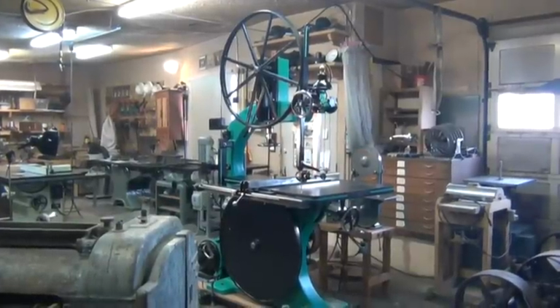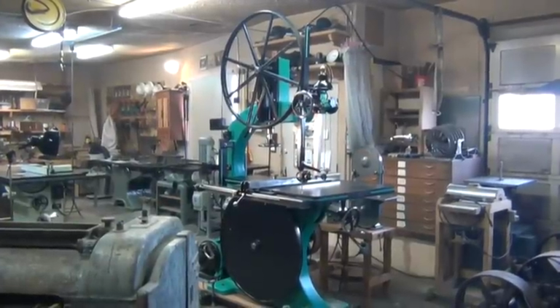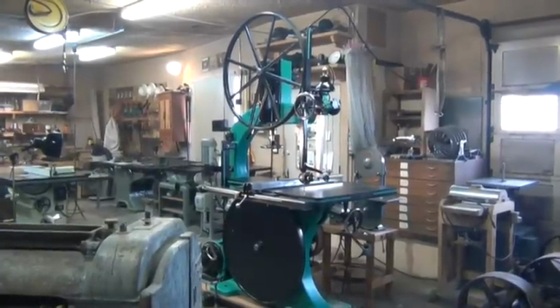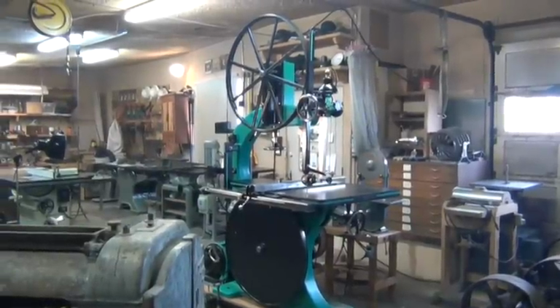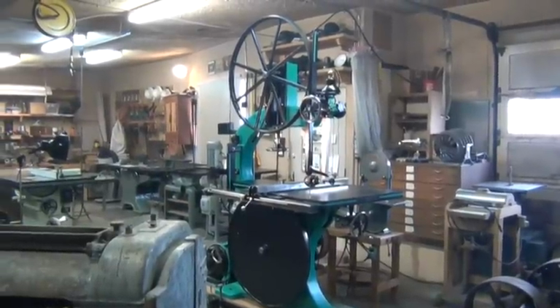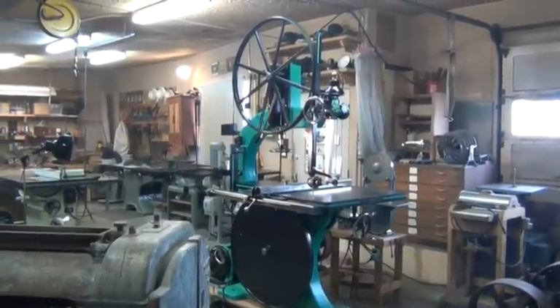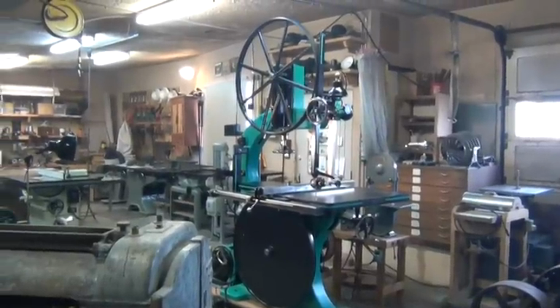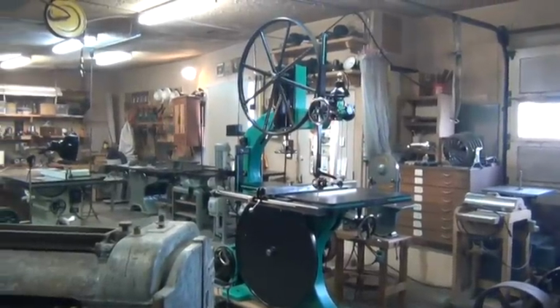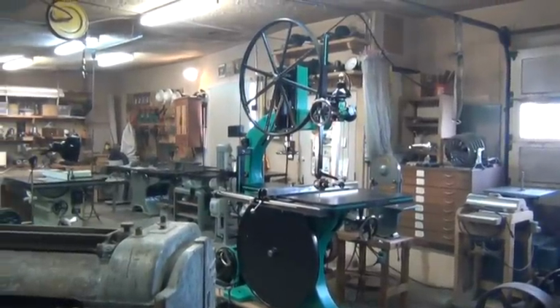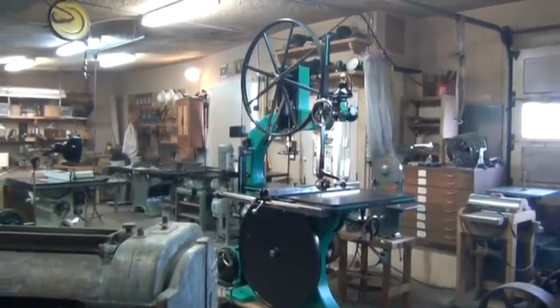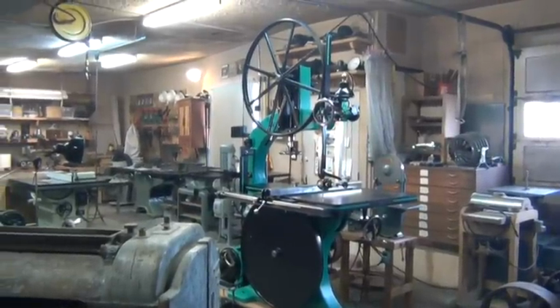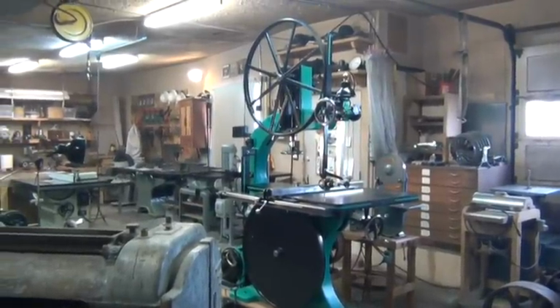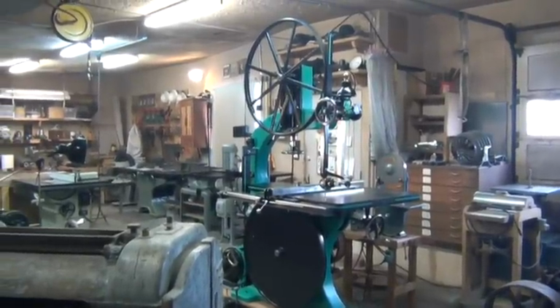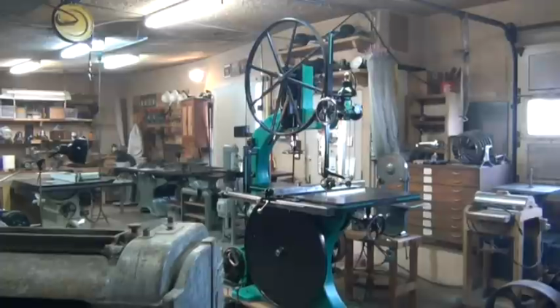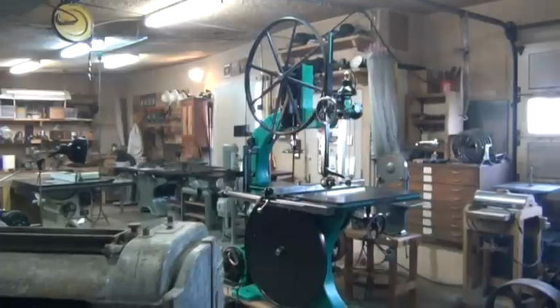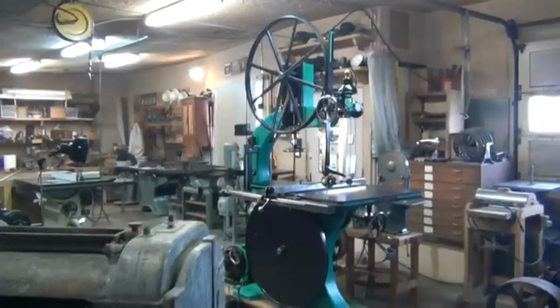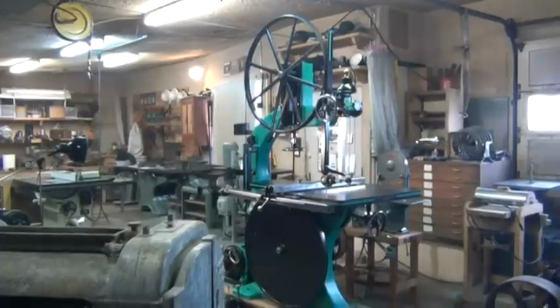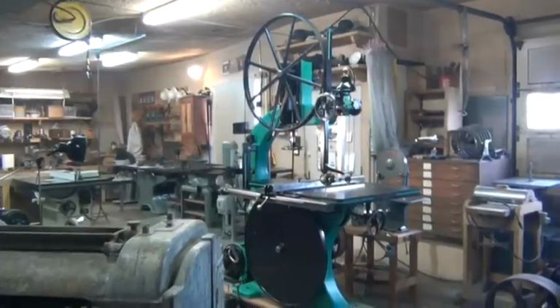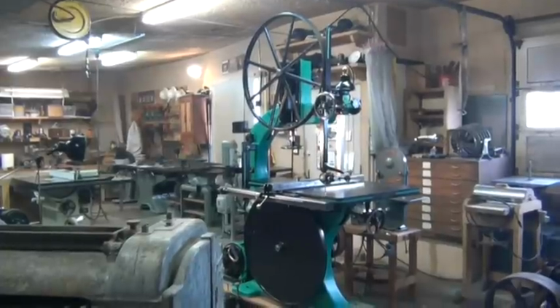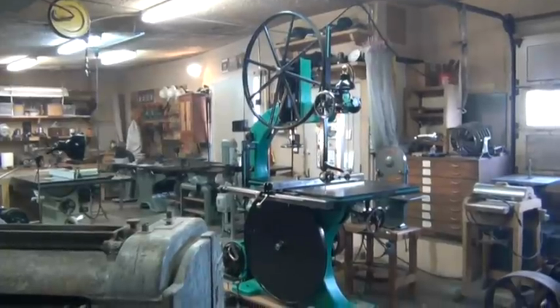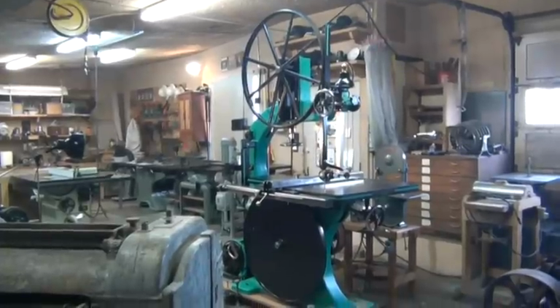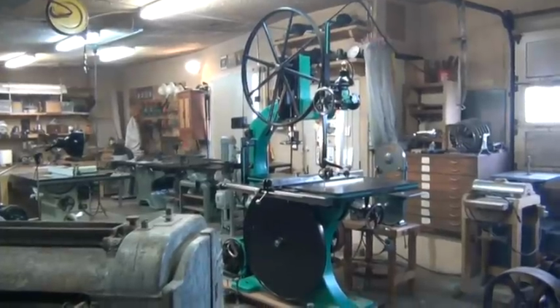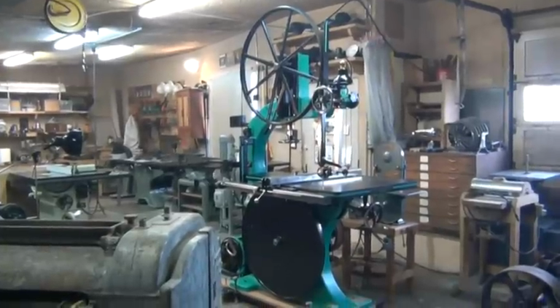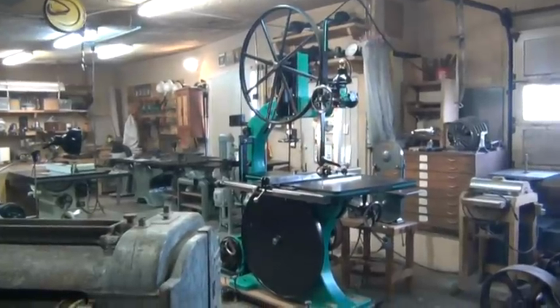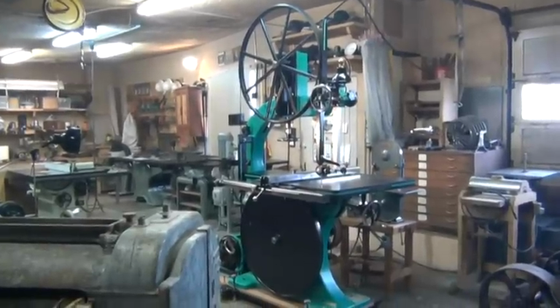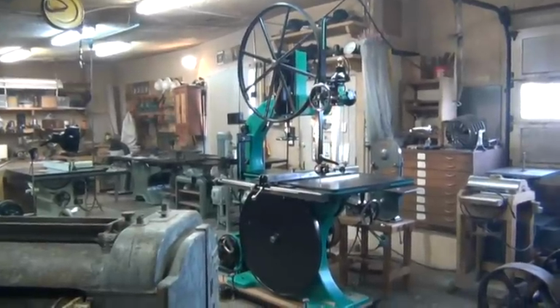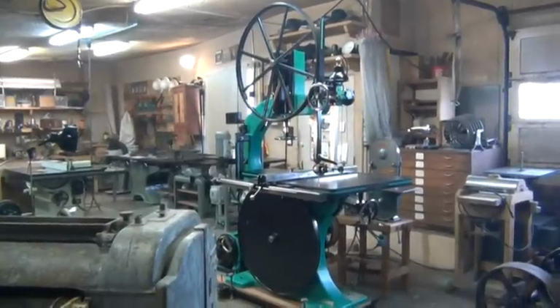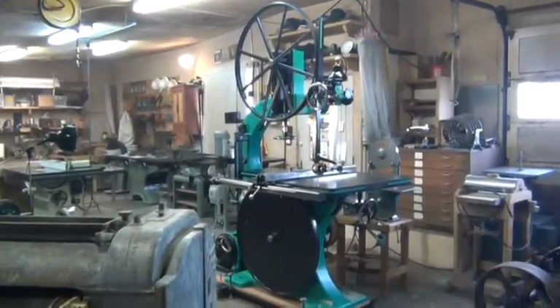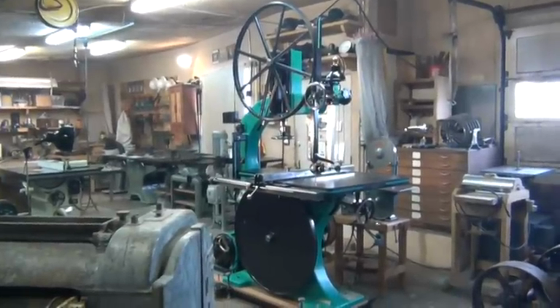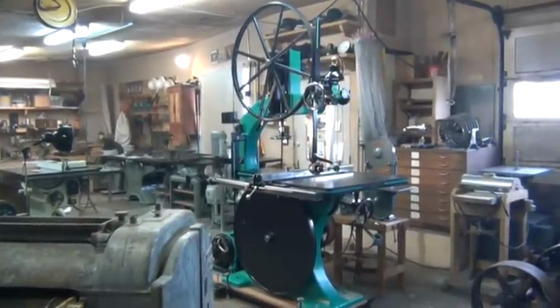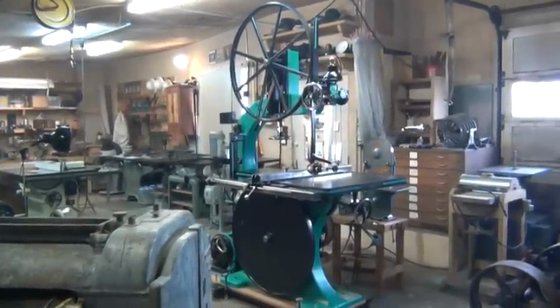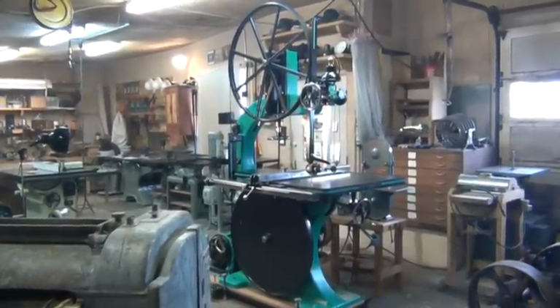Hi guys. My name is Shane Whitlock. This is a video showing one of the bandsaws I restored.